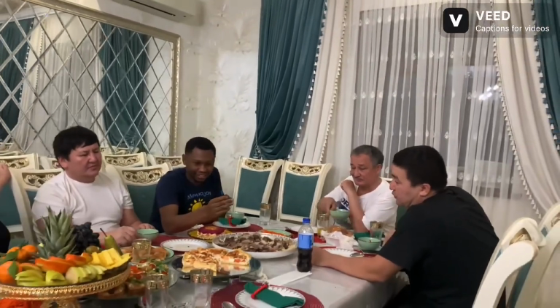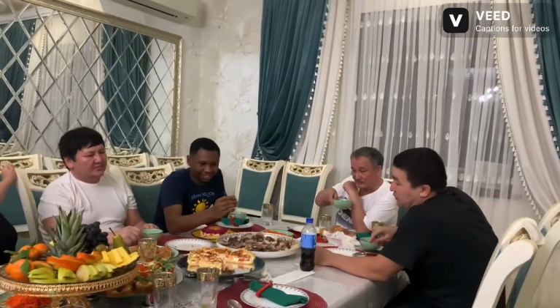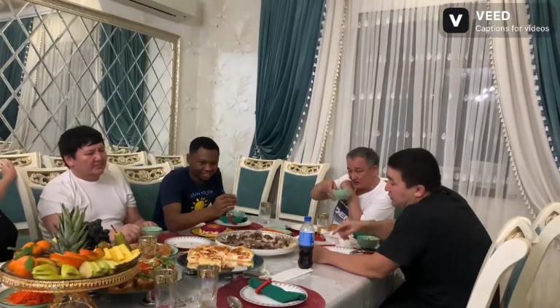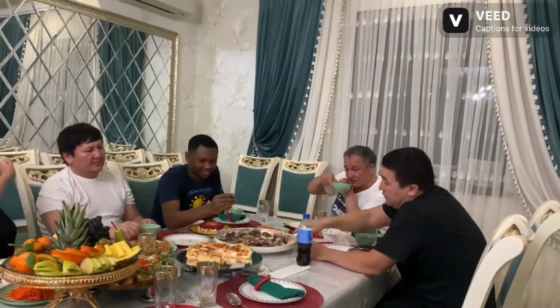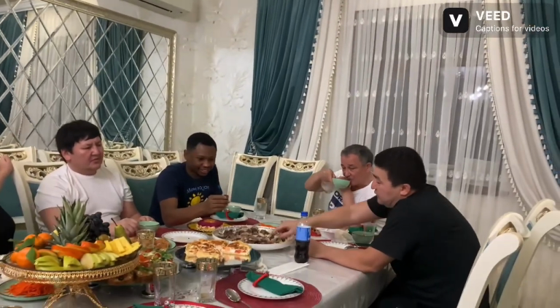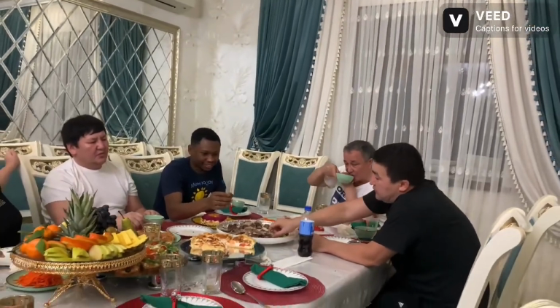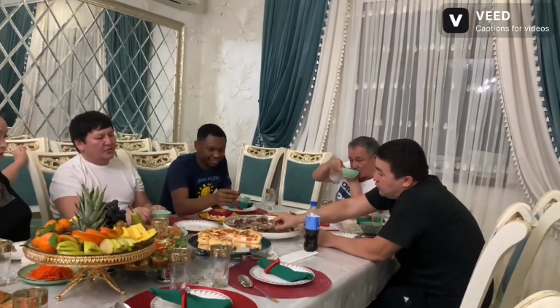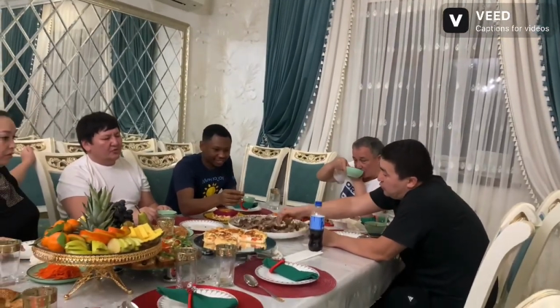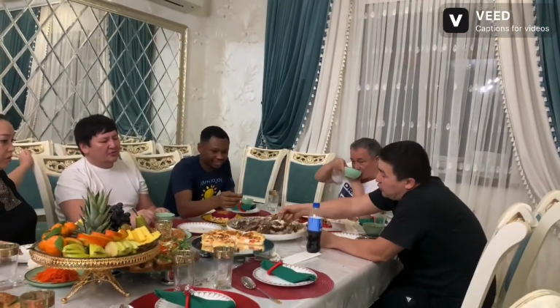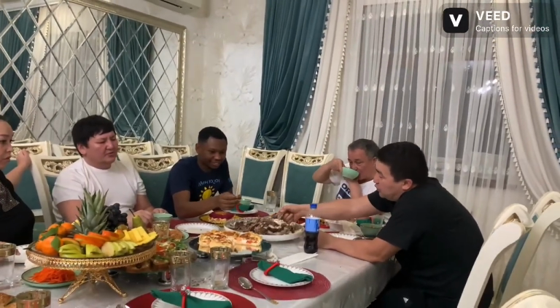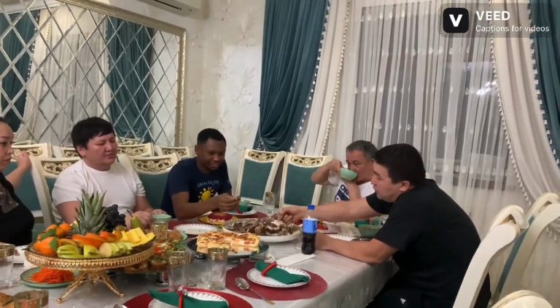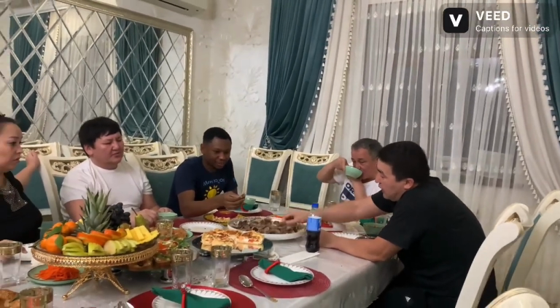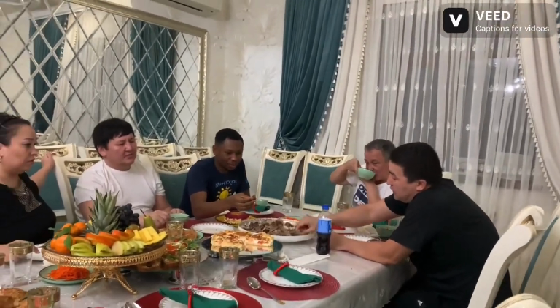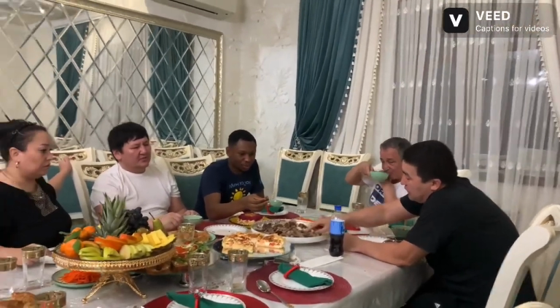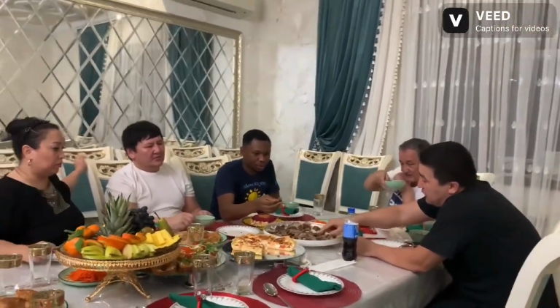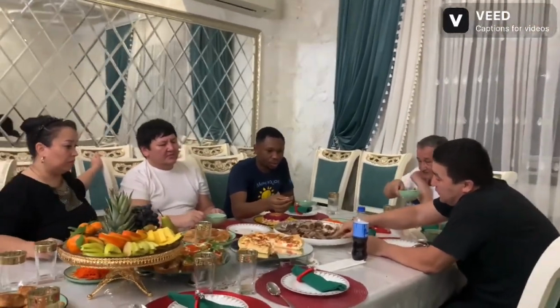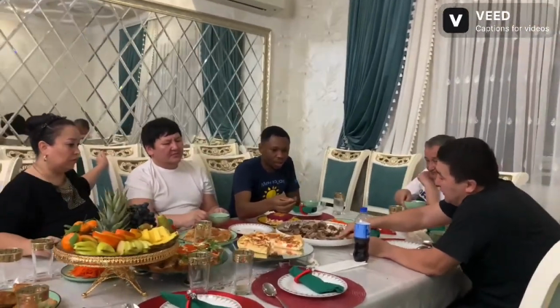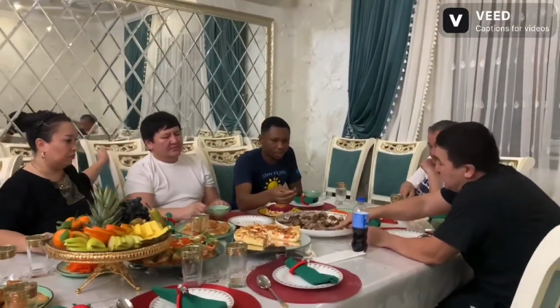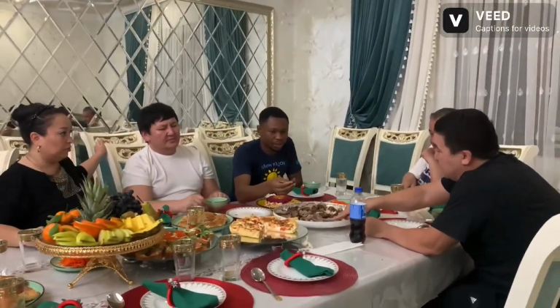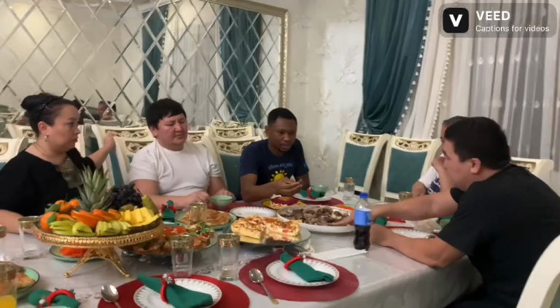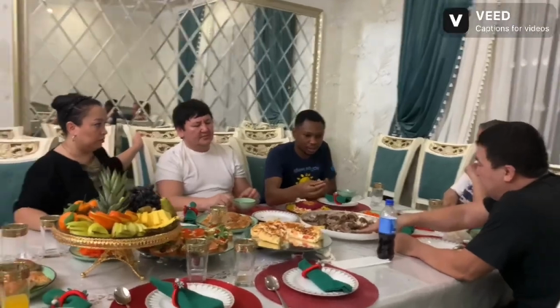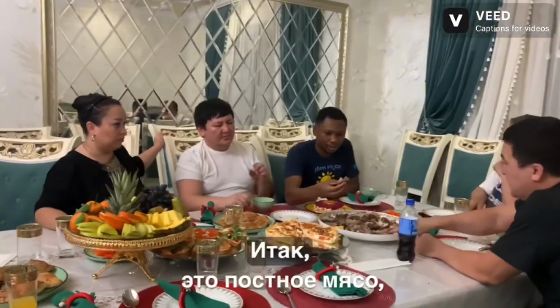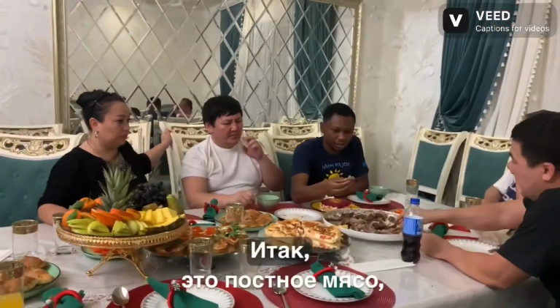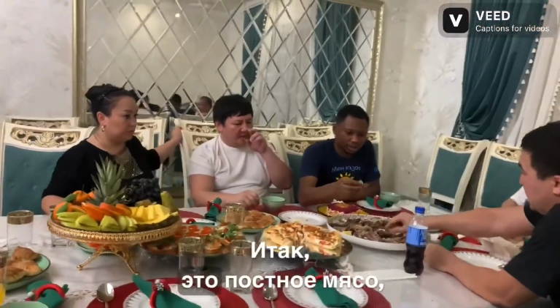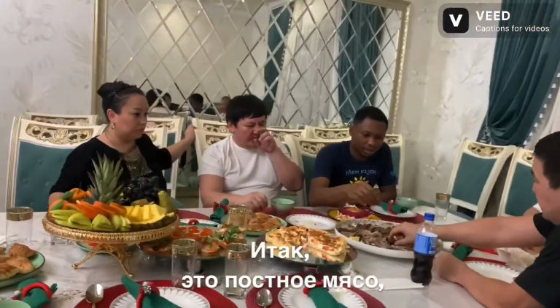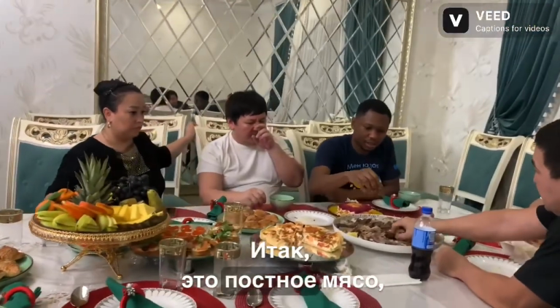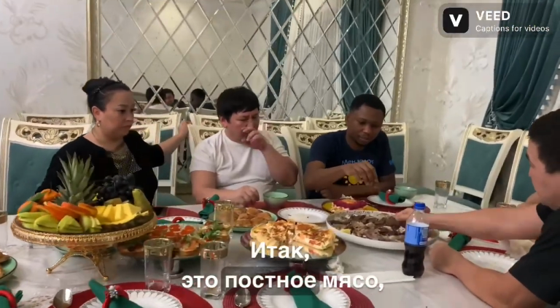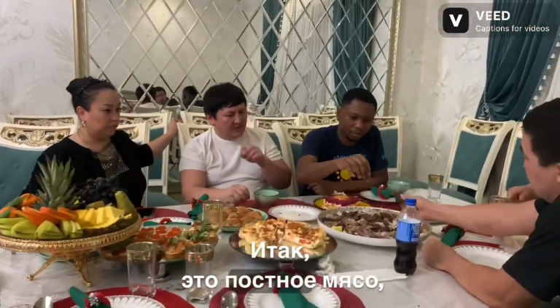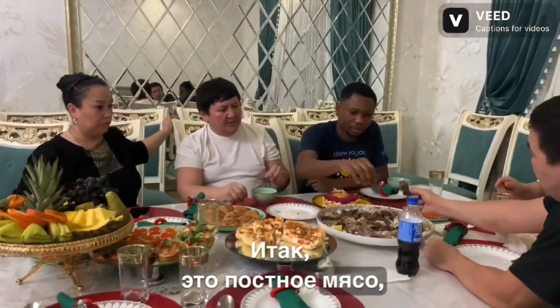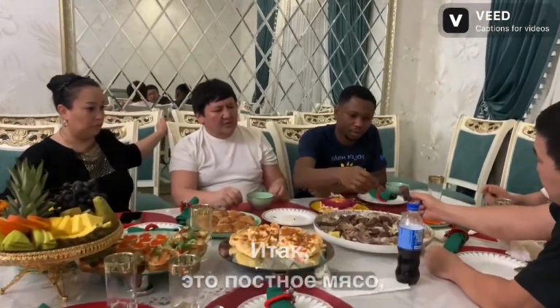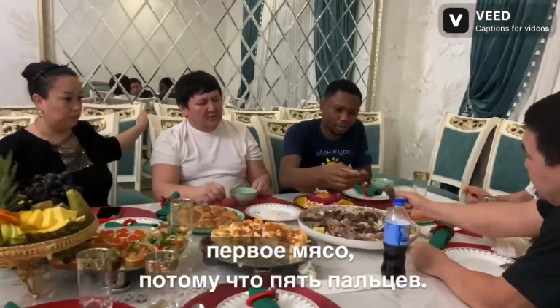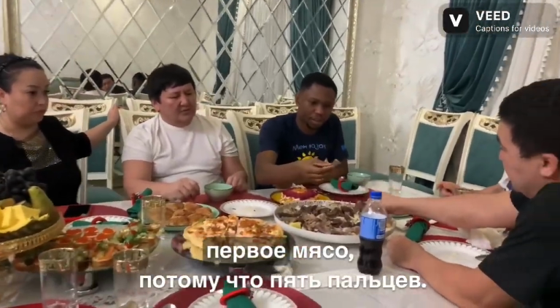This is duck meat. So this is horse meat.